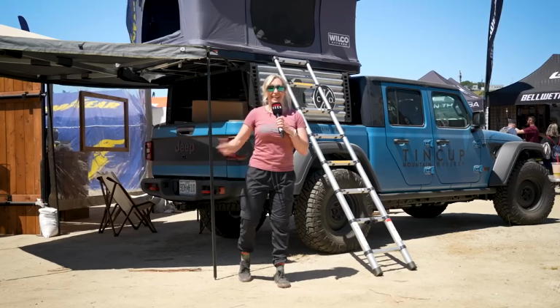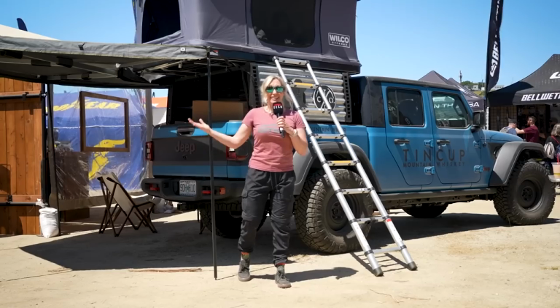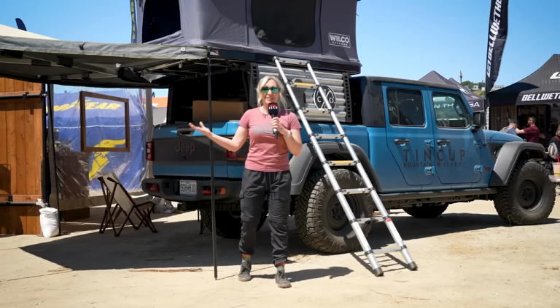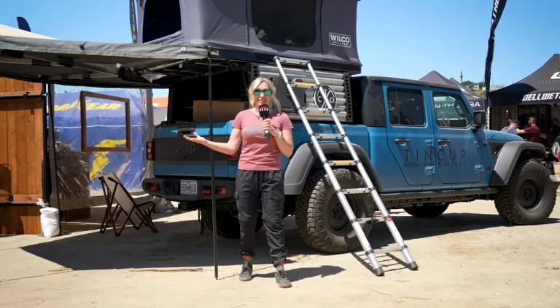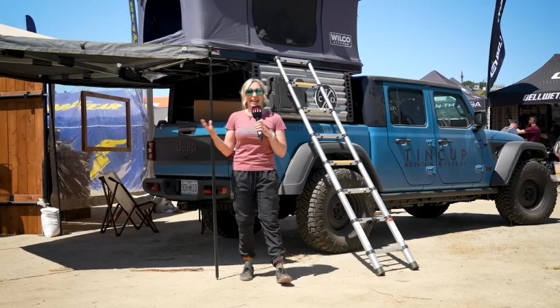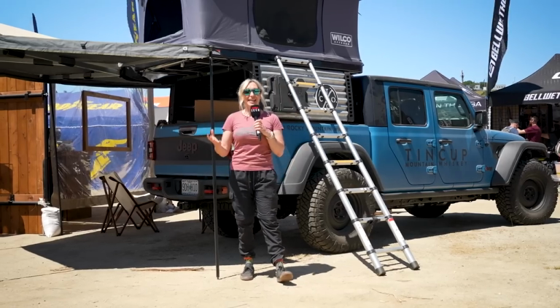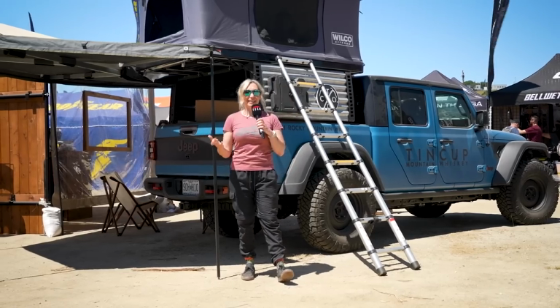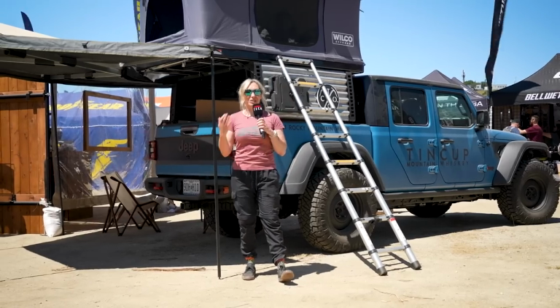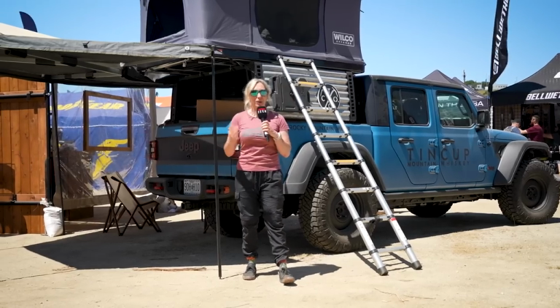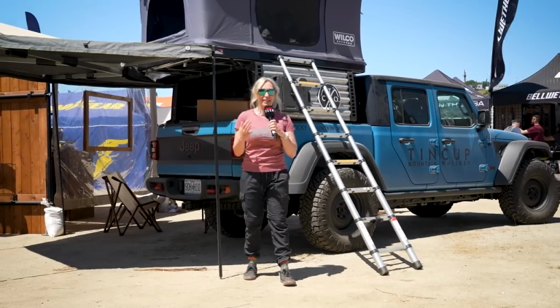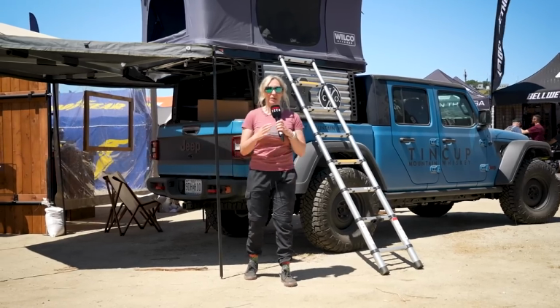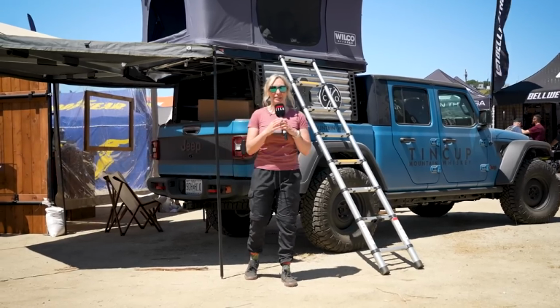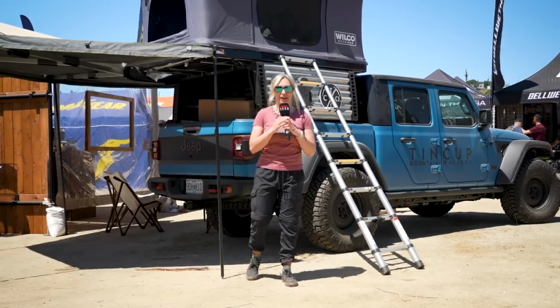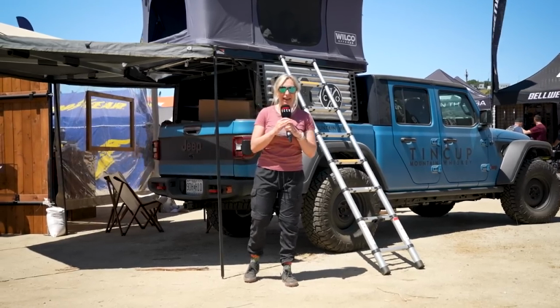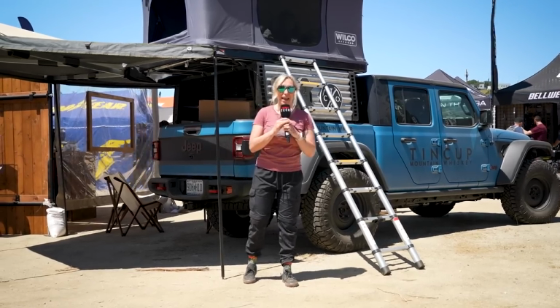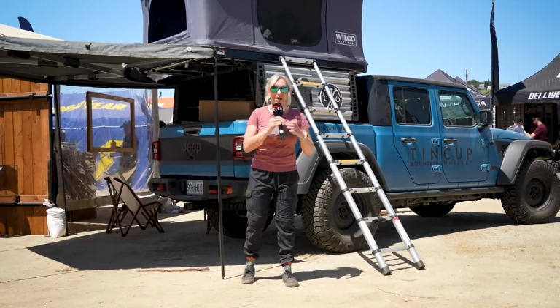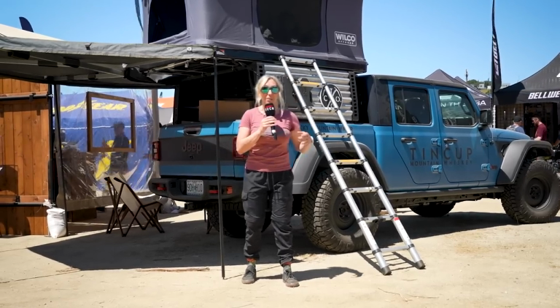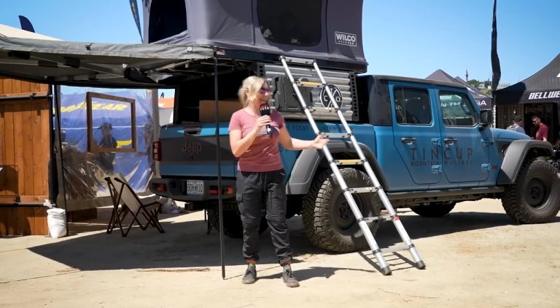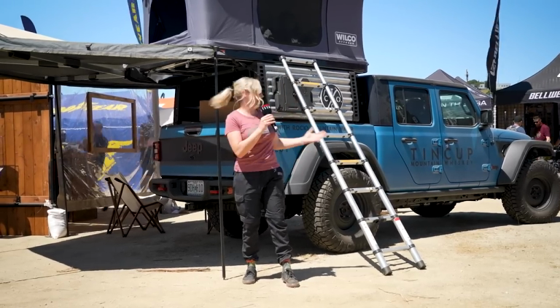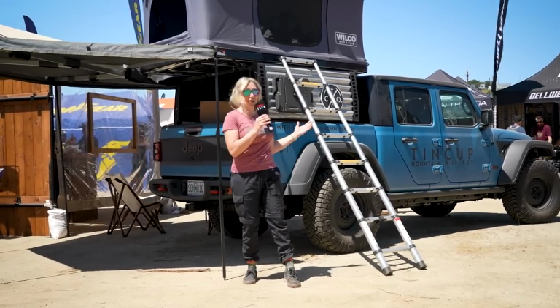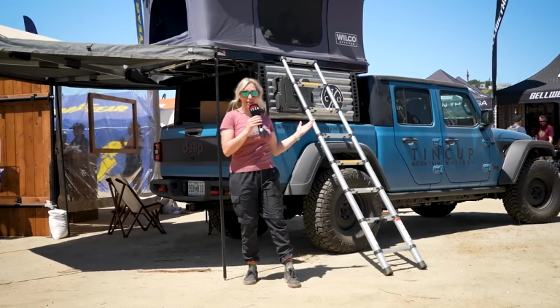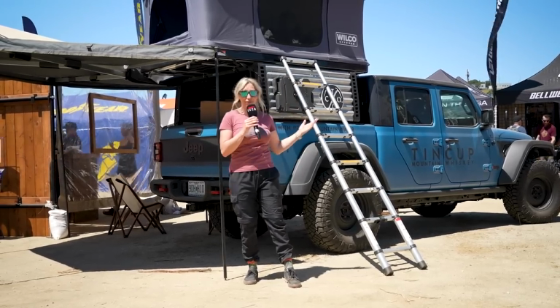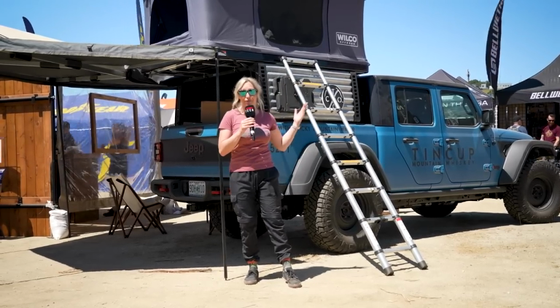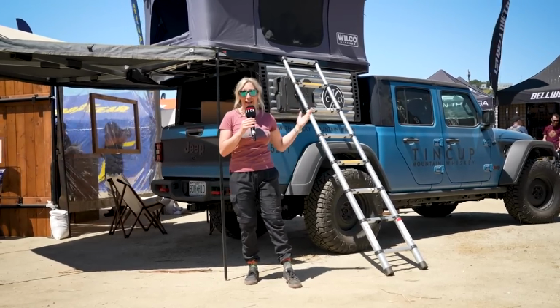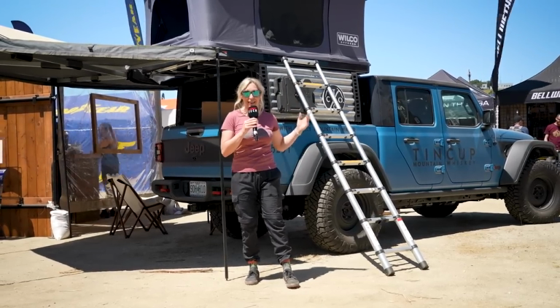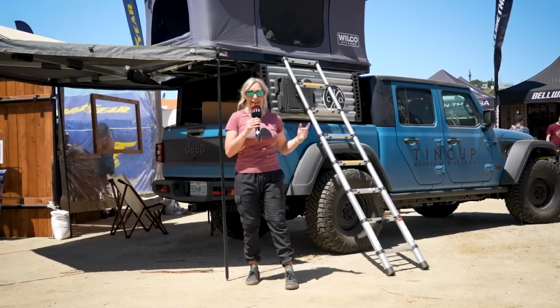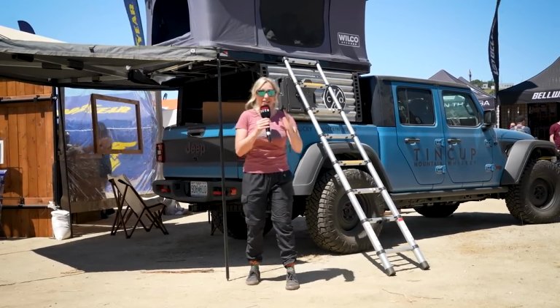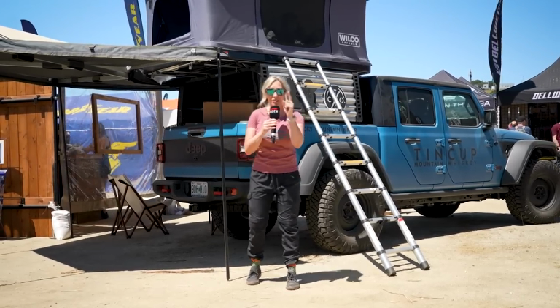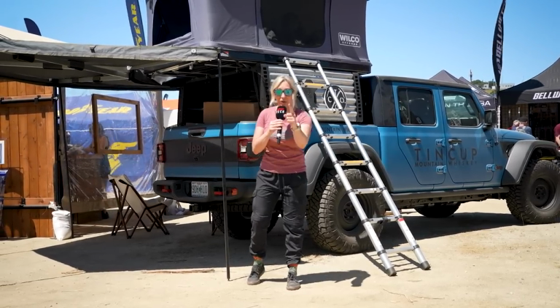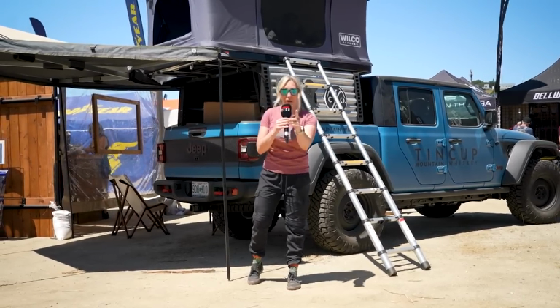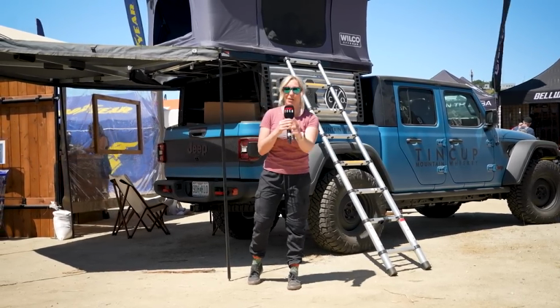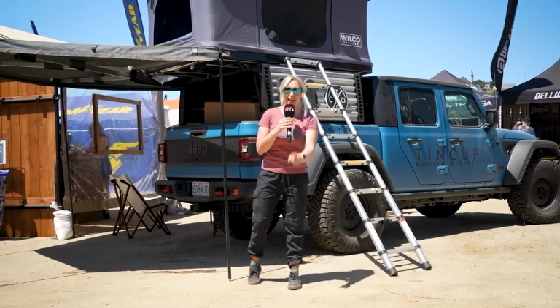It's Sea Otter Classic 2023, and I'm here on the hunt for Vantec, so don't go anywhere.